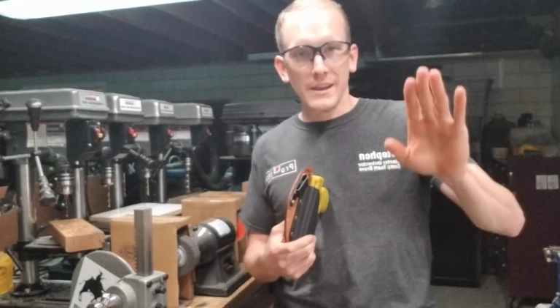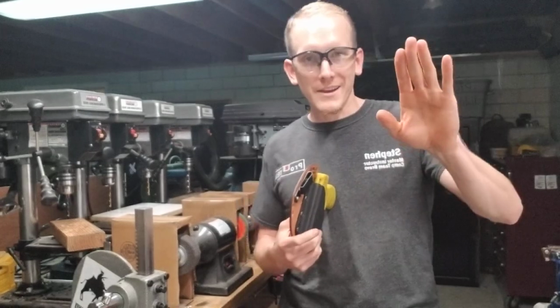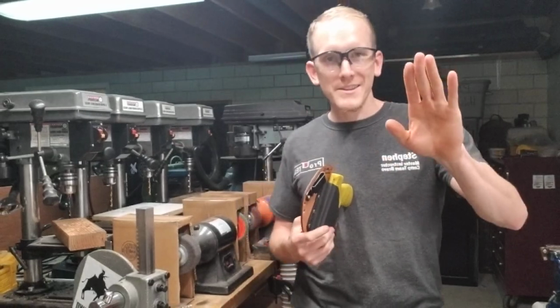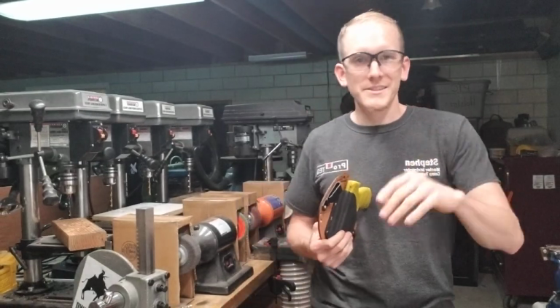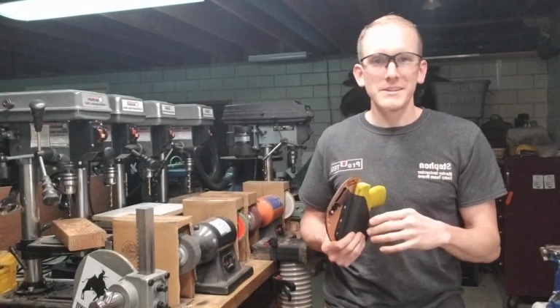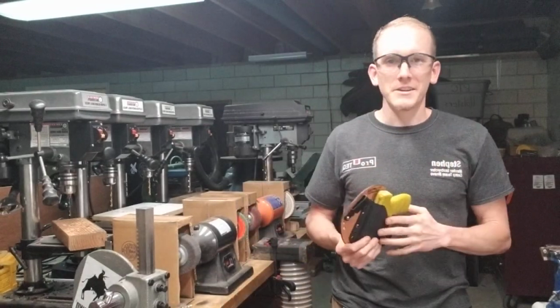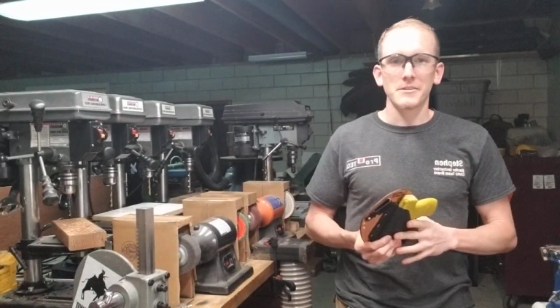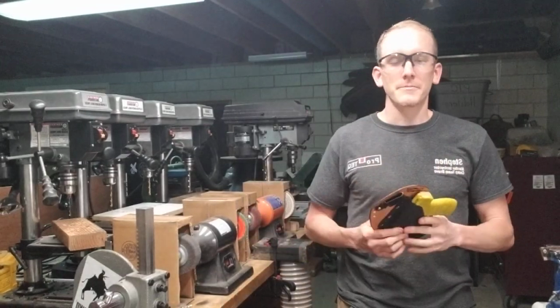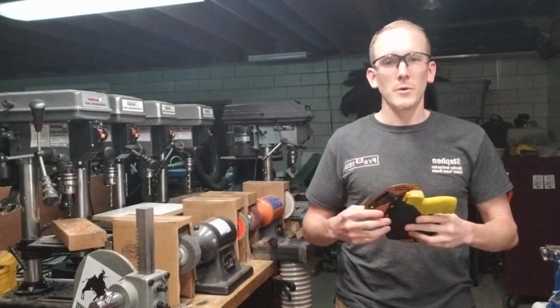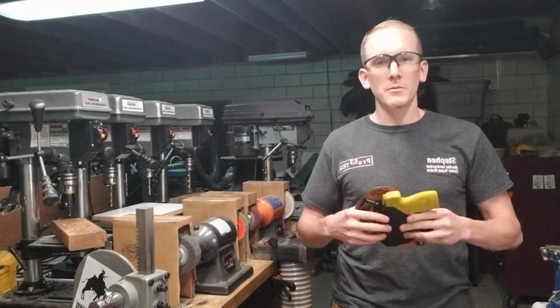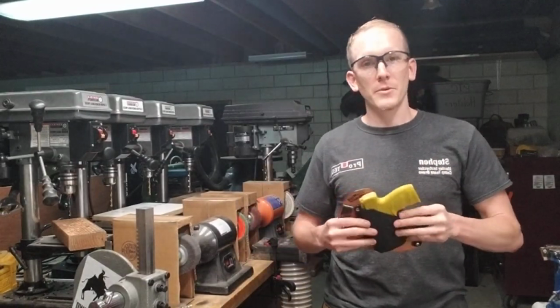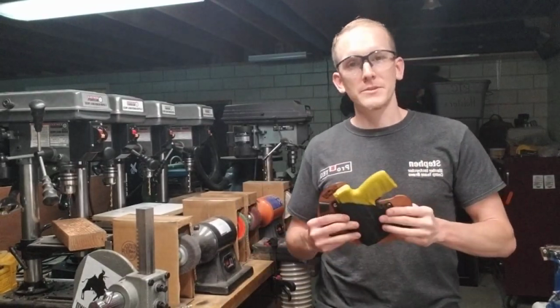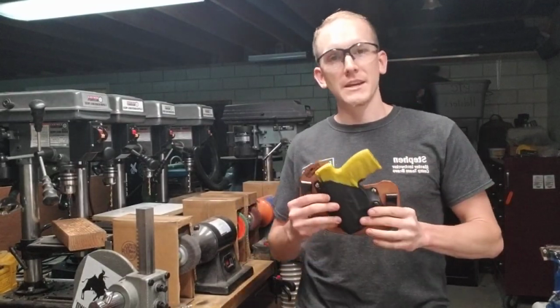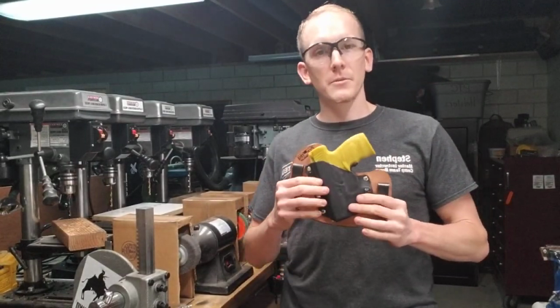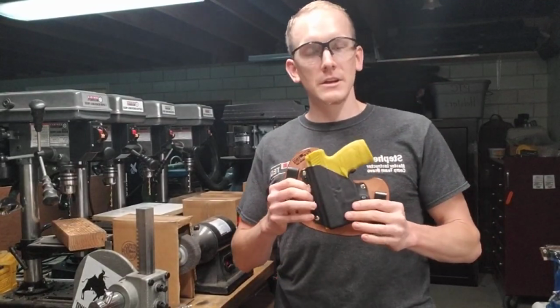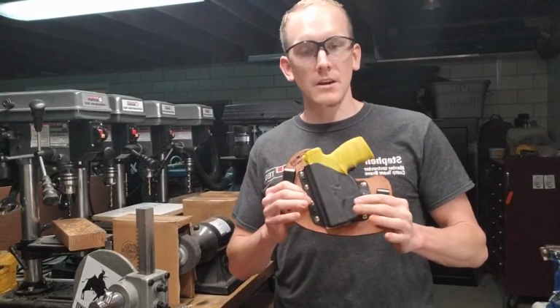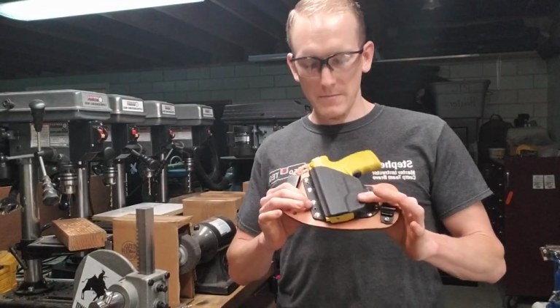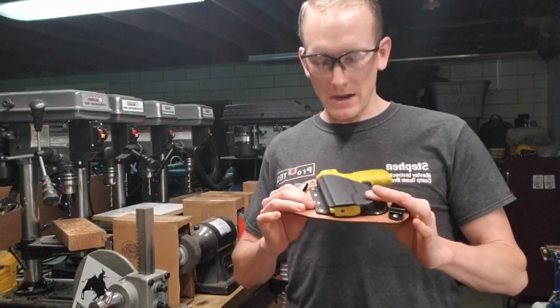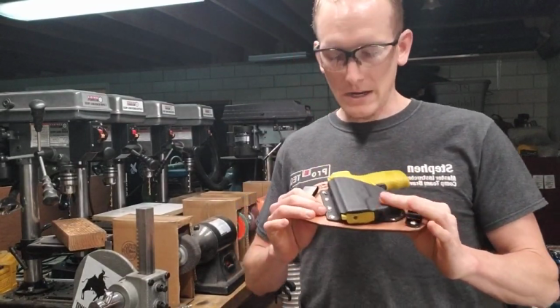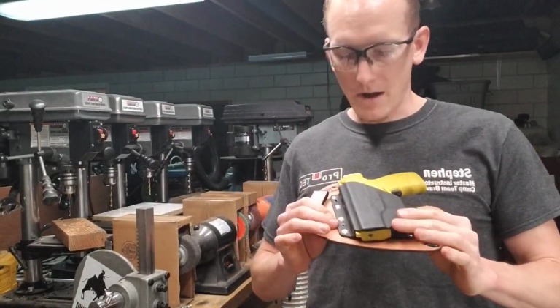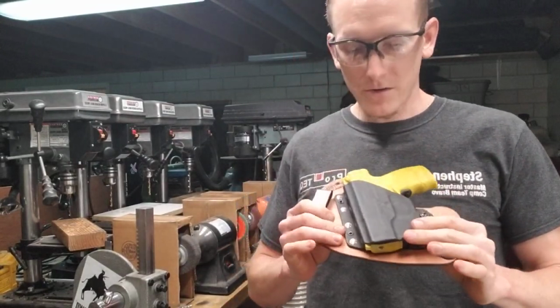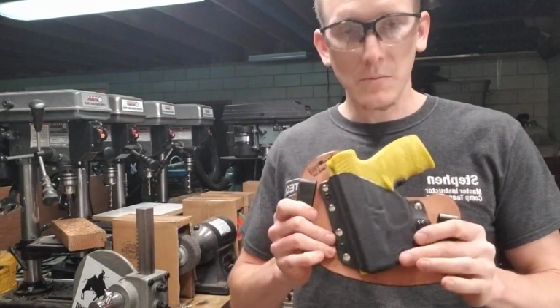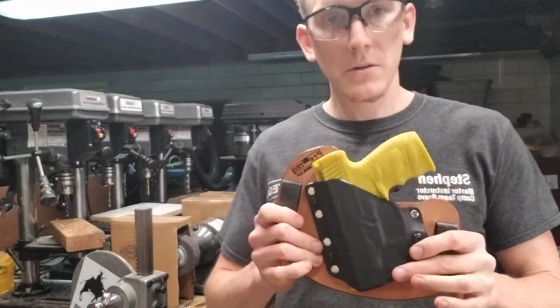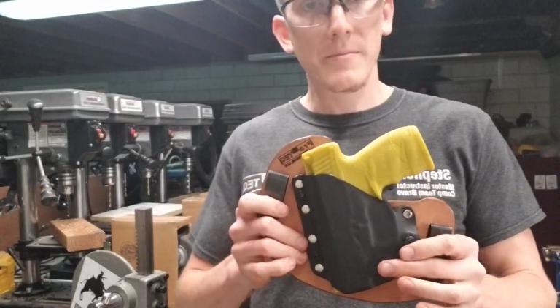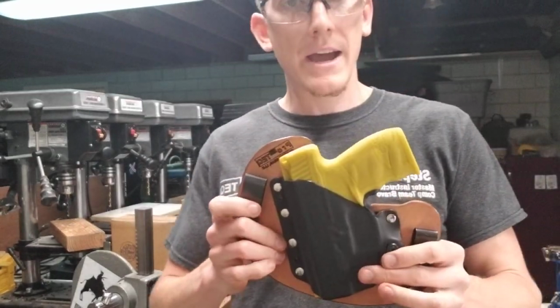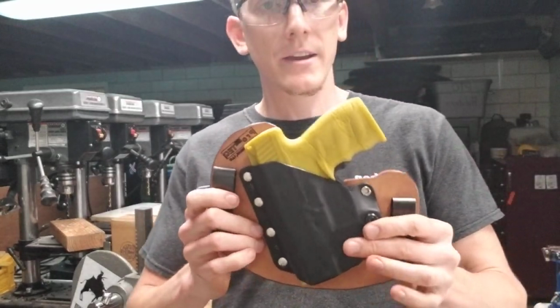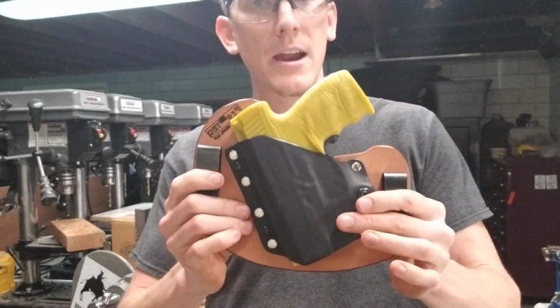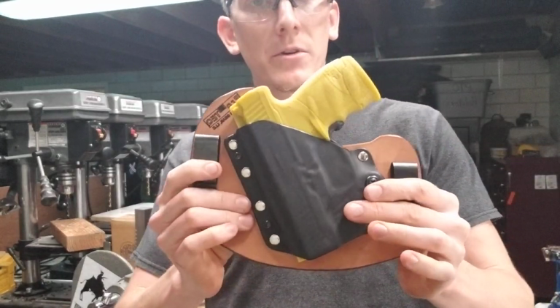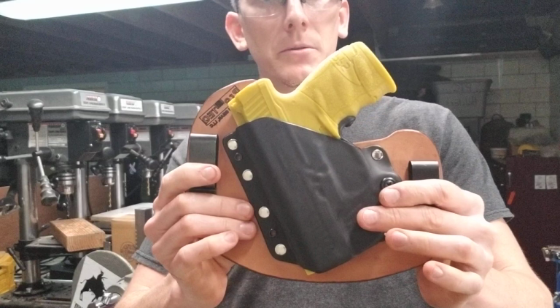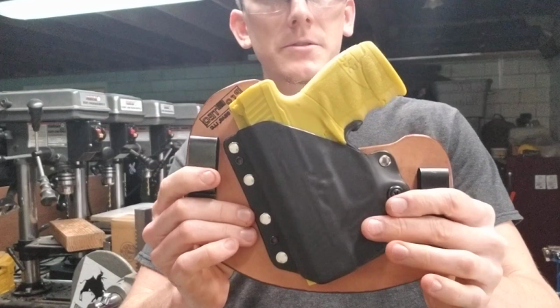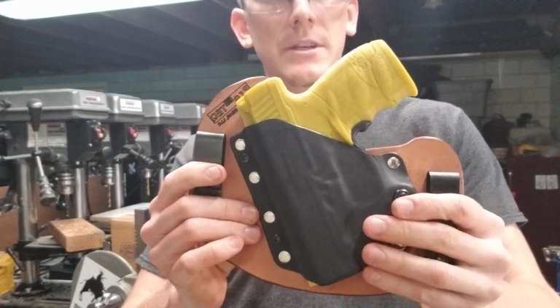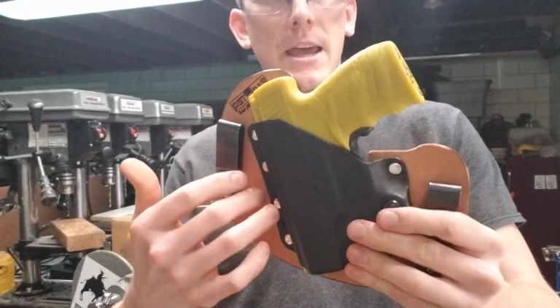Hey guys, Stephen here. Welcome to Pro-Tech. We're going to talk about our small-of-the-back Kybrid holster today.